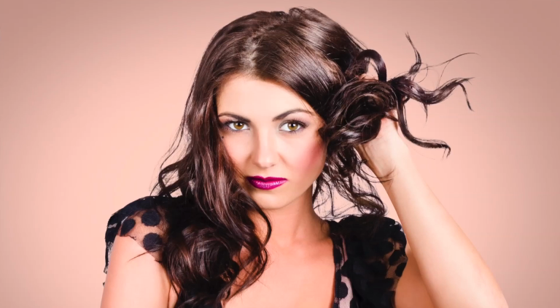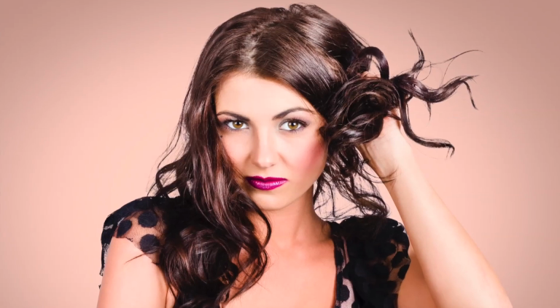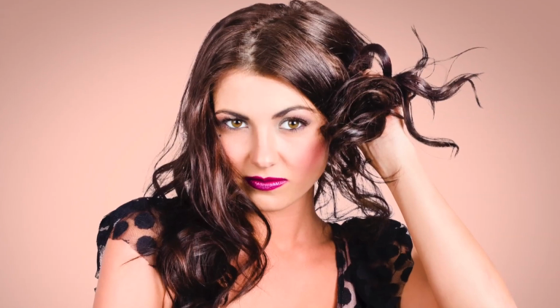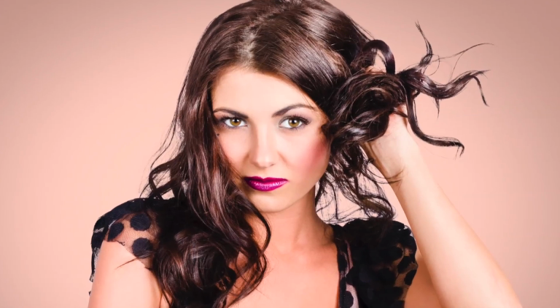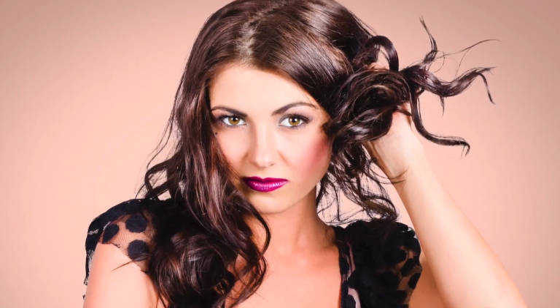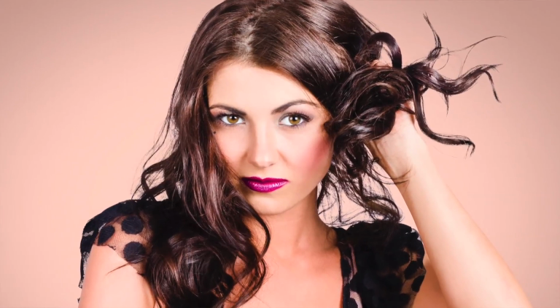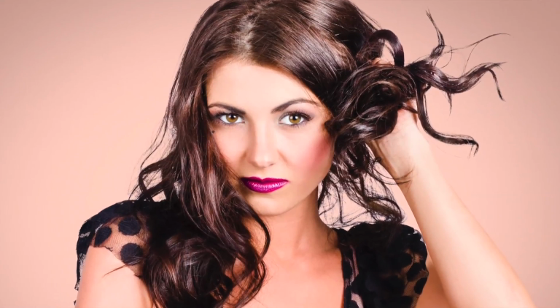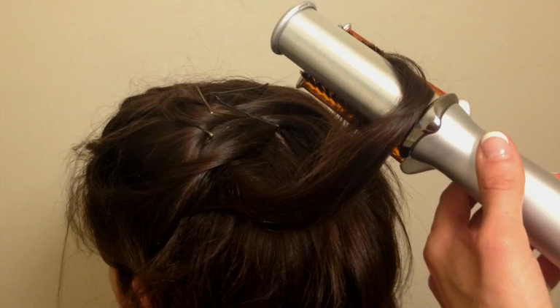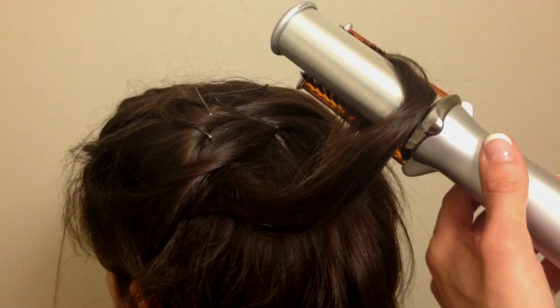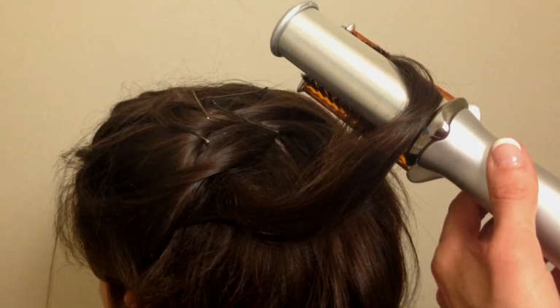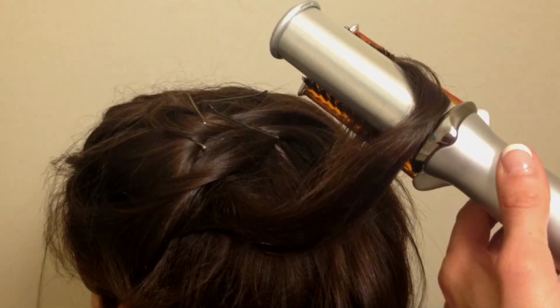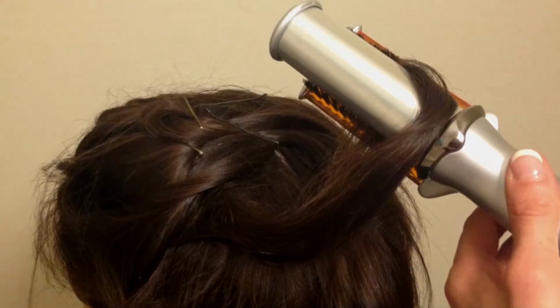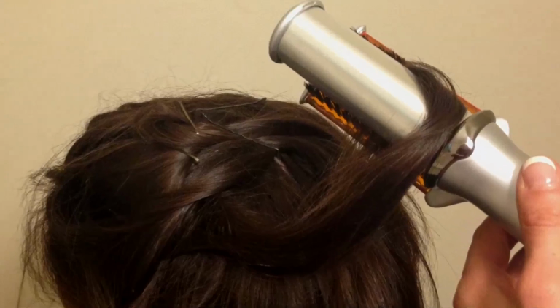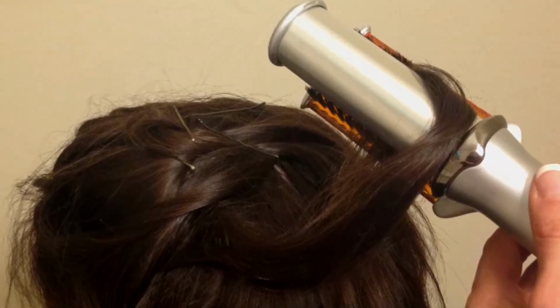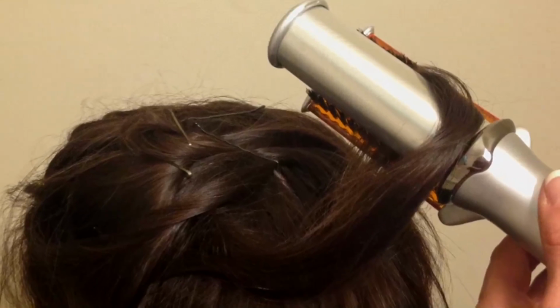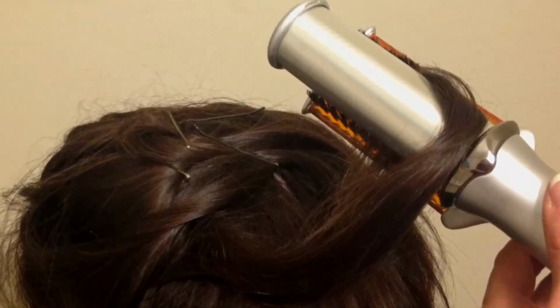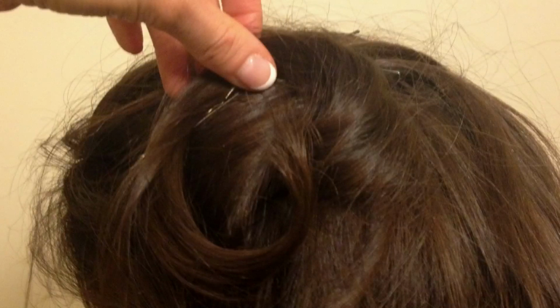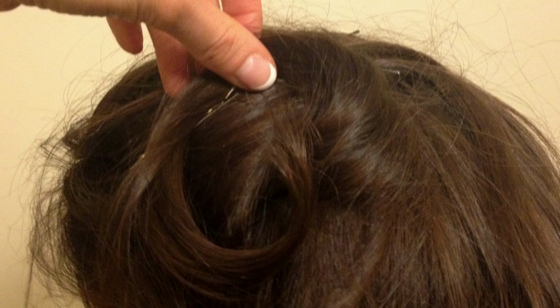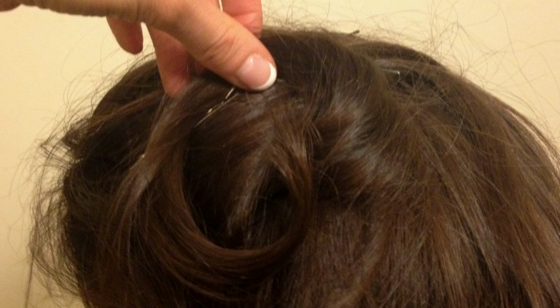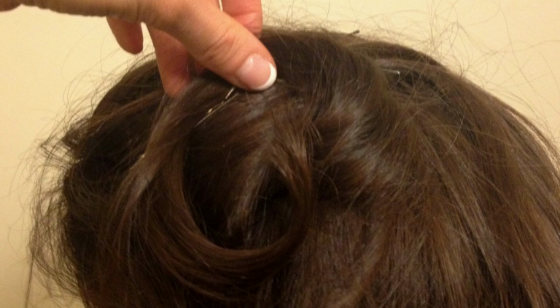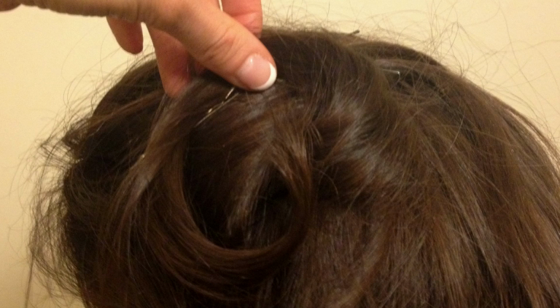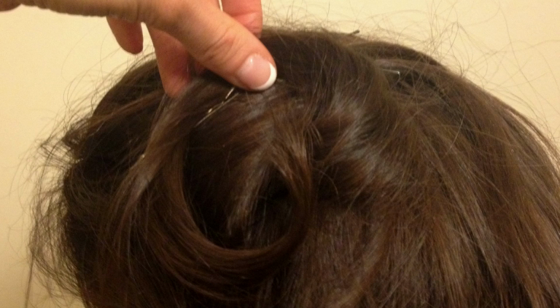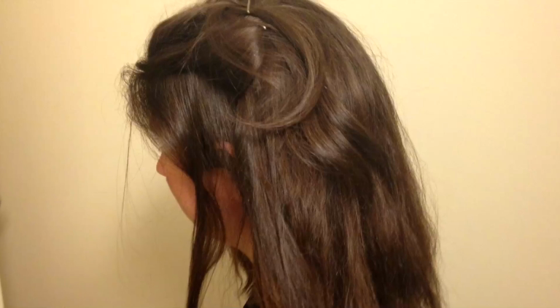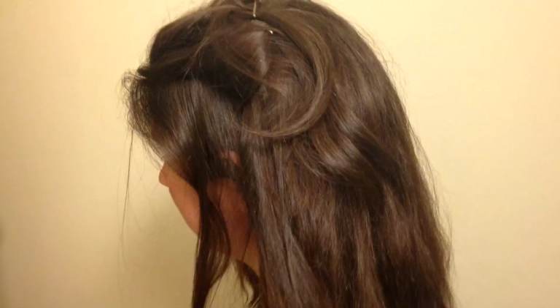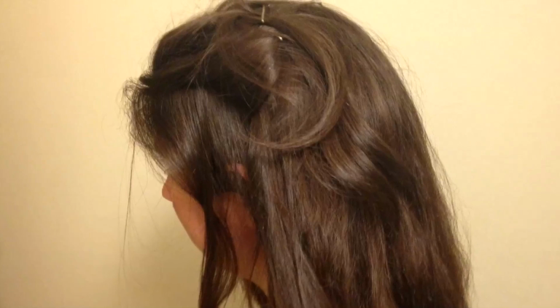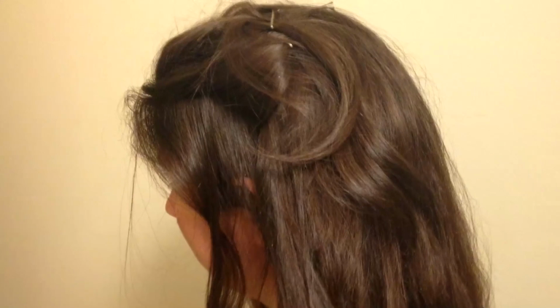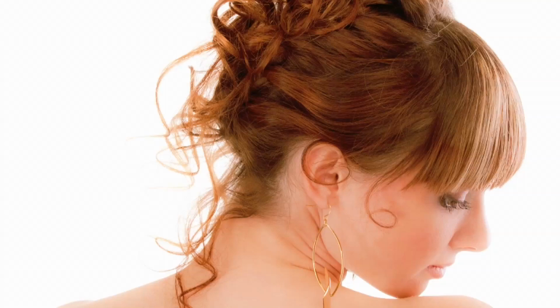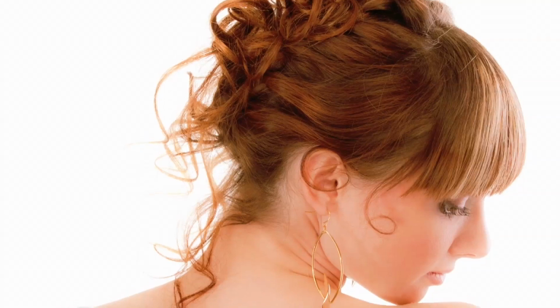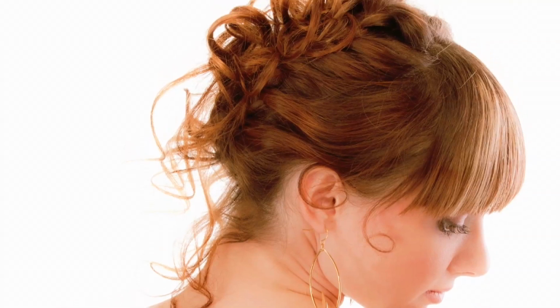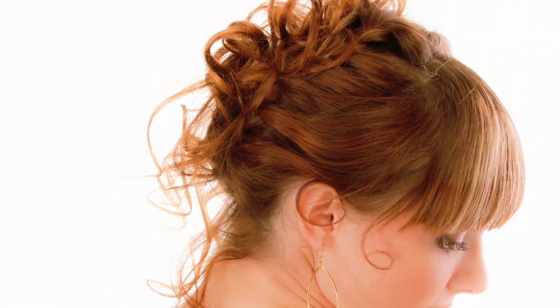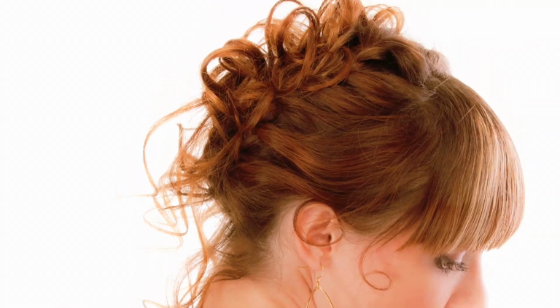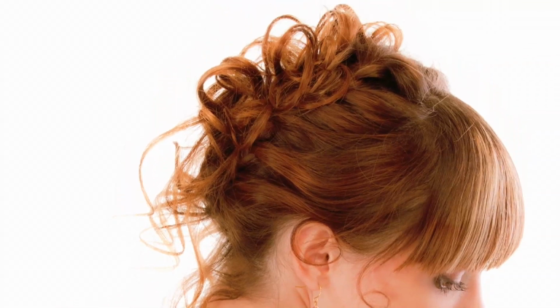And play up a messy look. Use a curling device to create loops and pin them into place, for a half-up or a full-on updo.